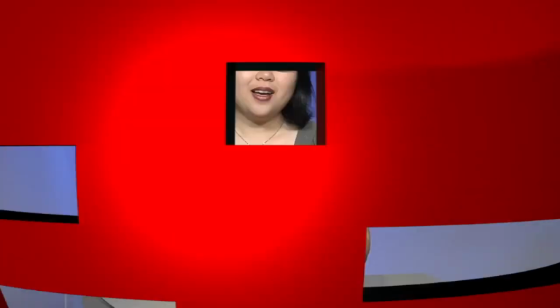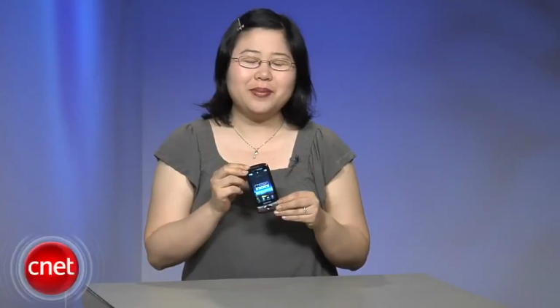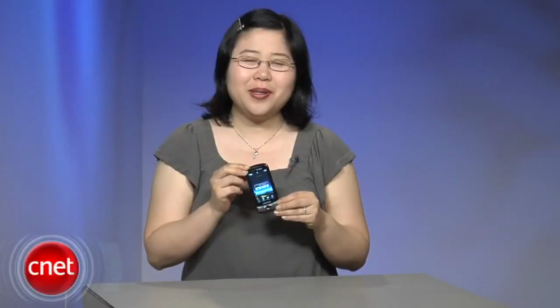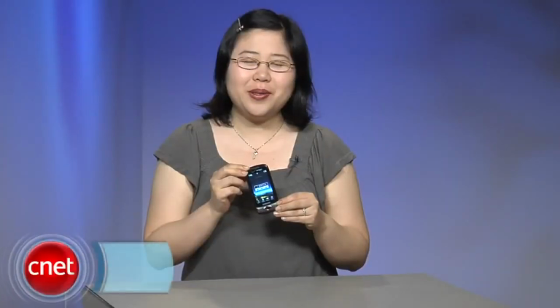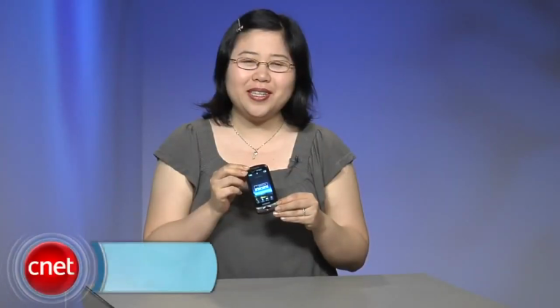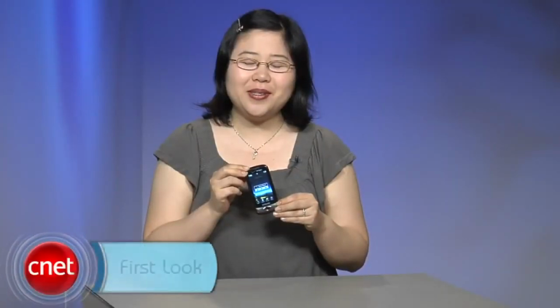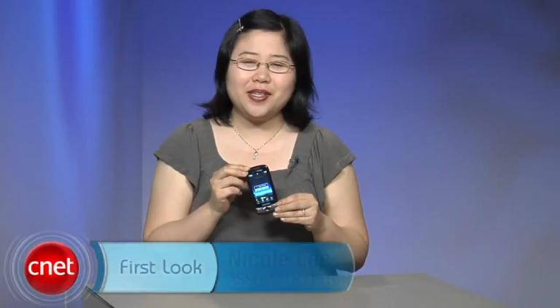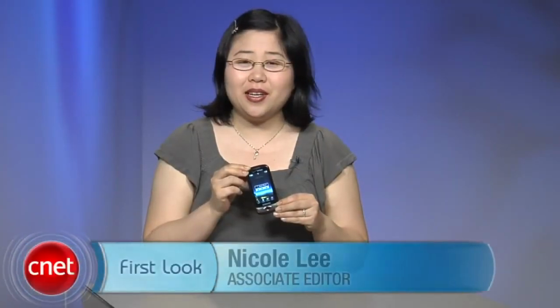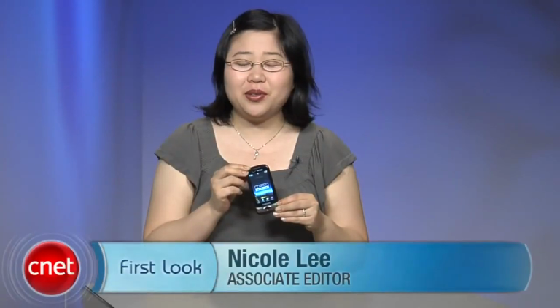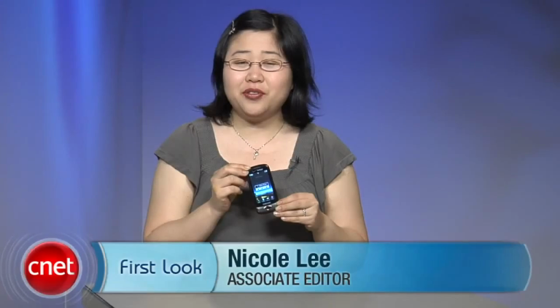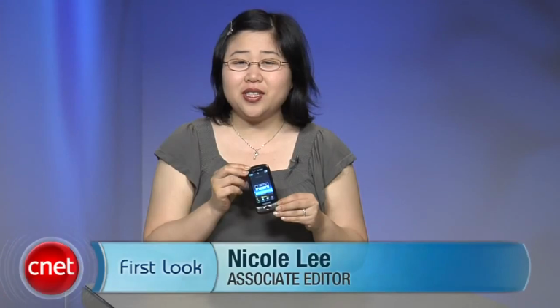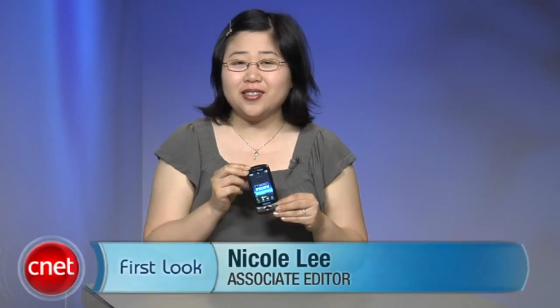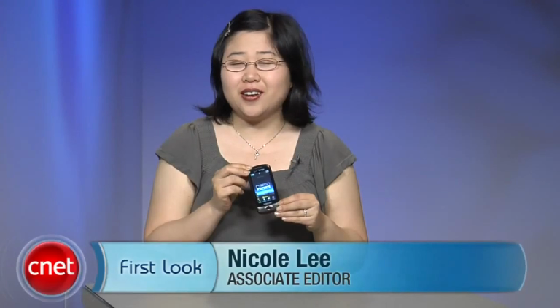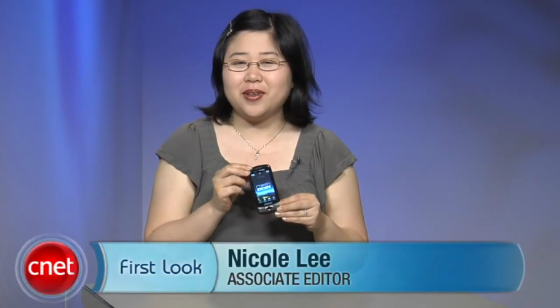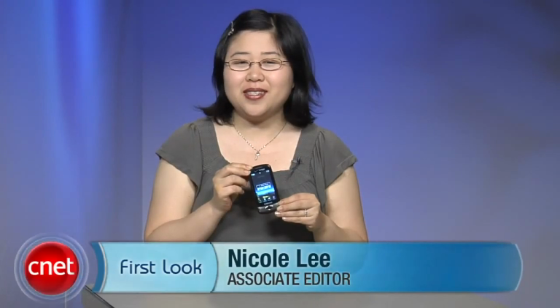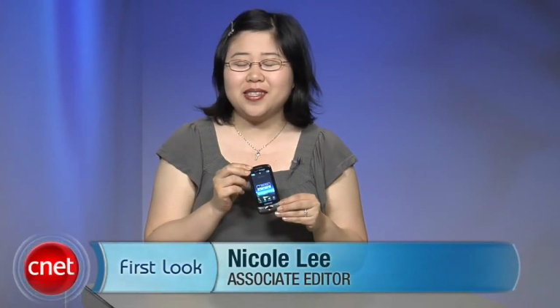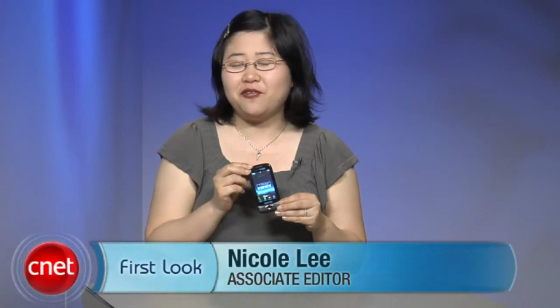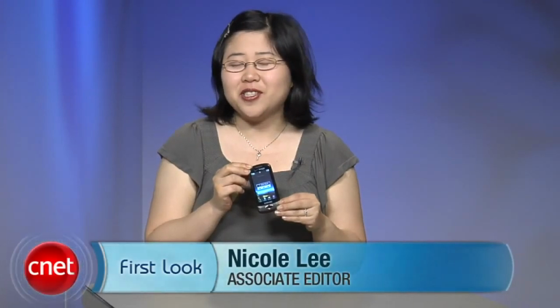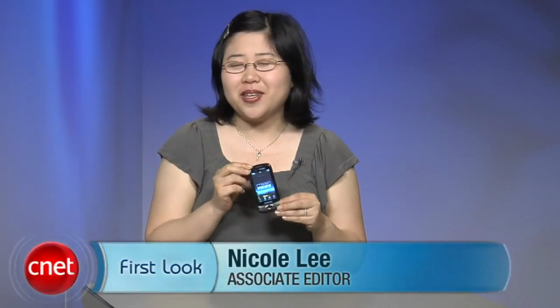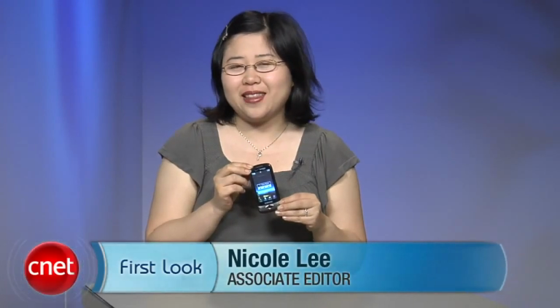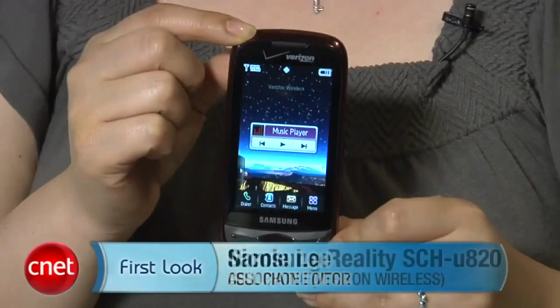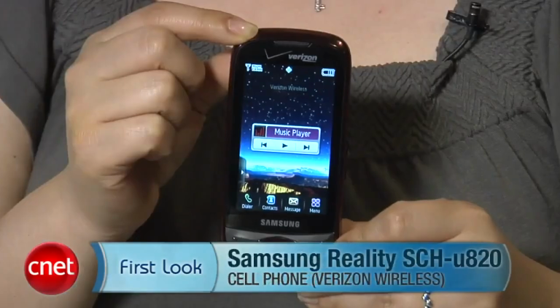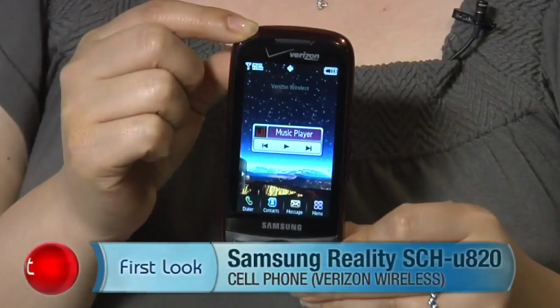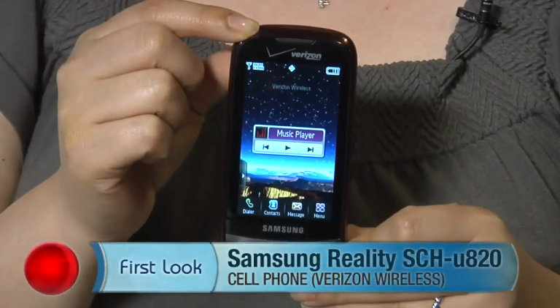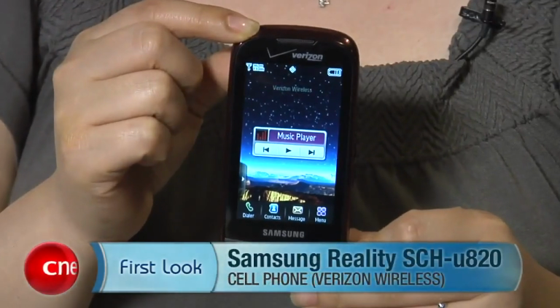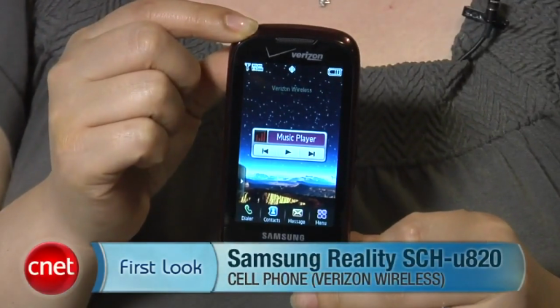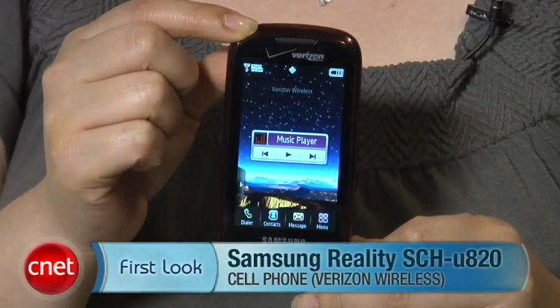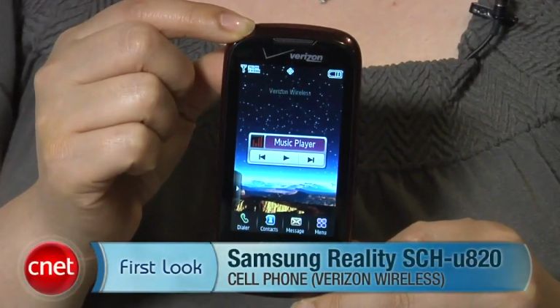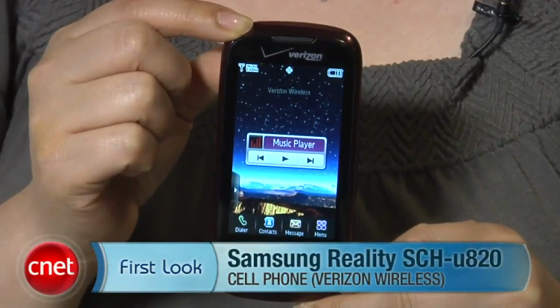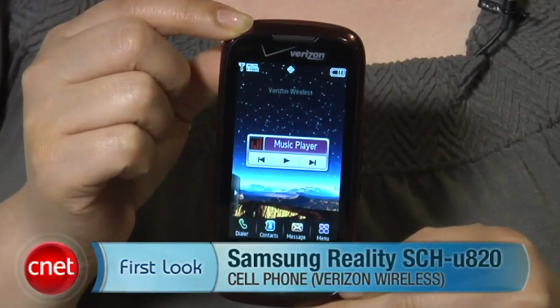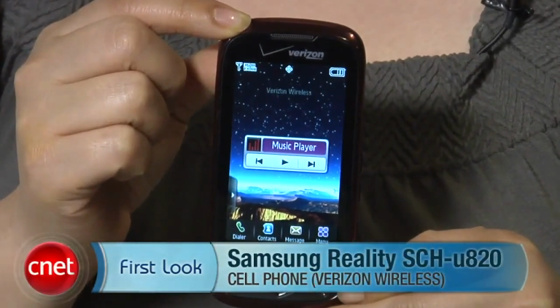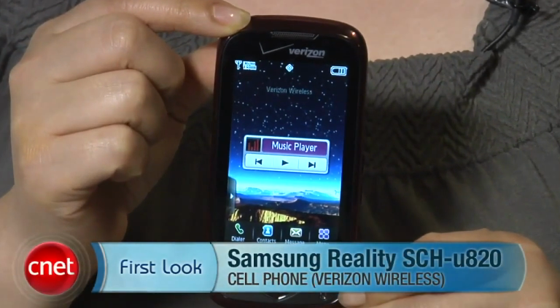I'm Nicole Lea, Associate Editor for CNET.com, and this is a first look at the Samsung Reality for Verizon Wireless.